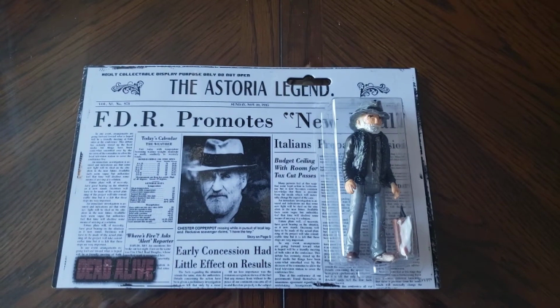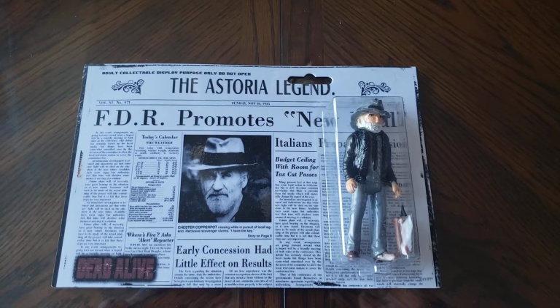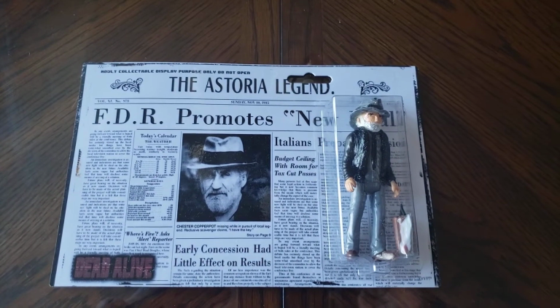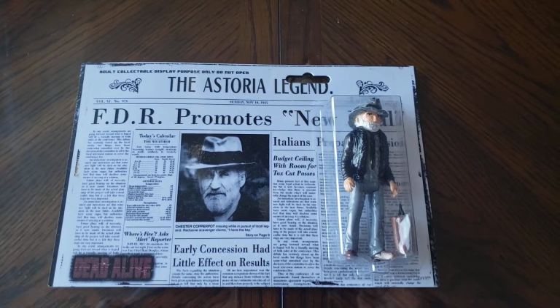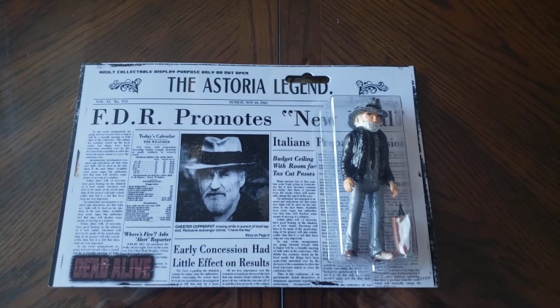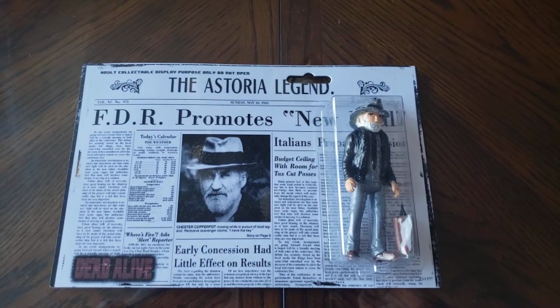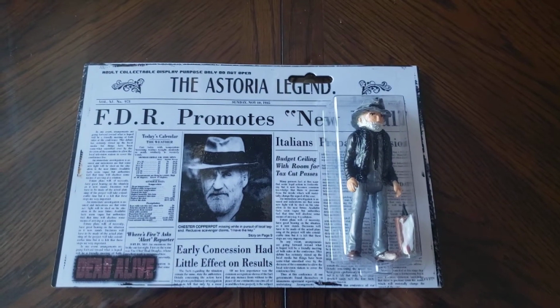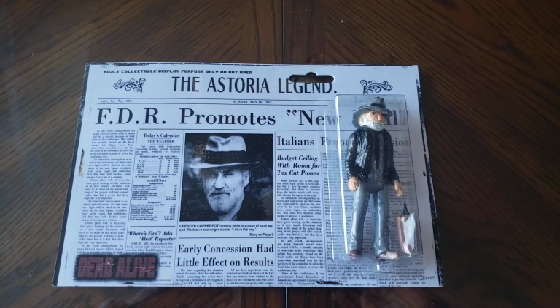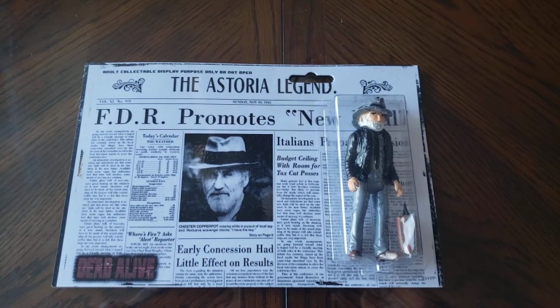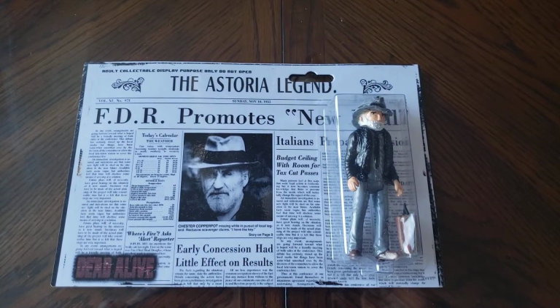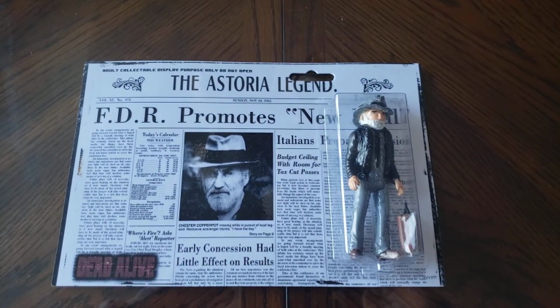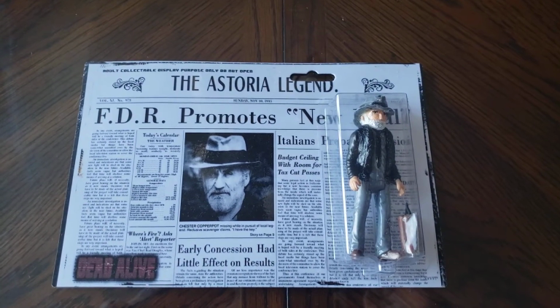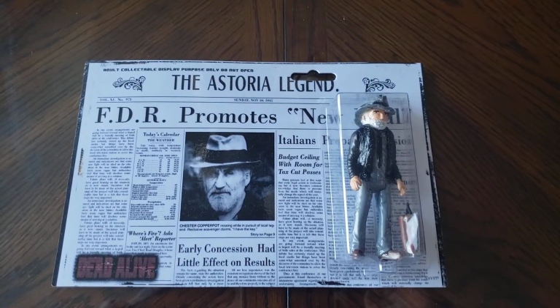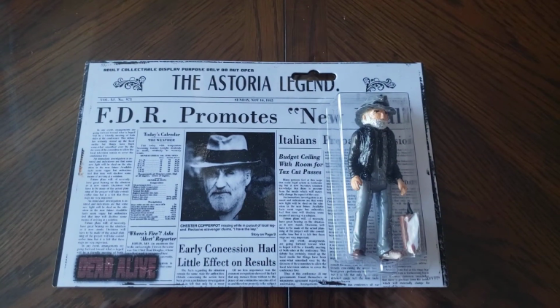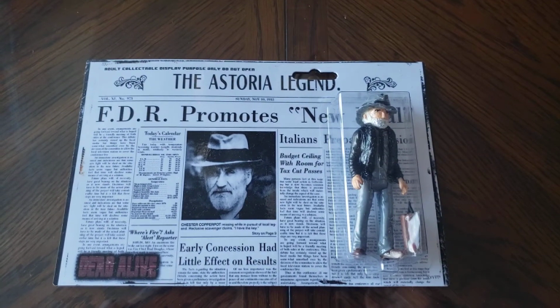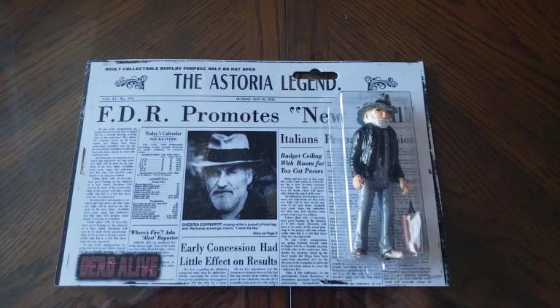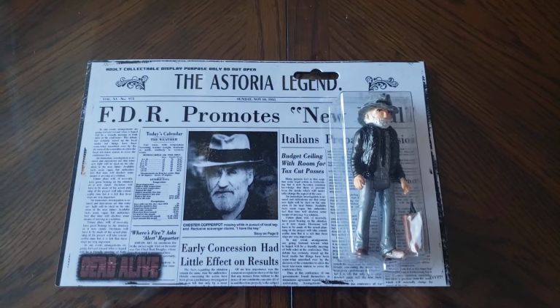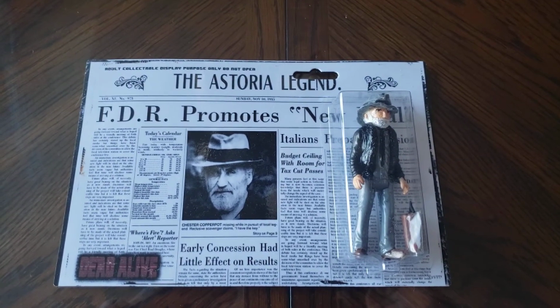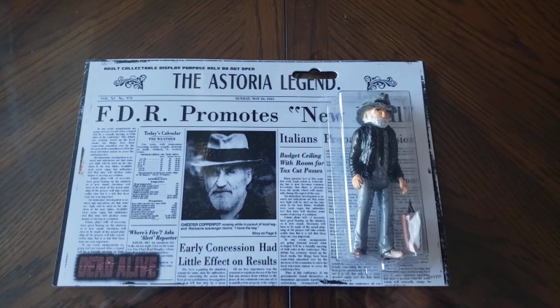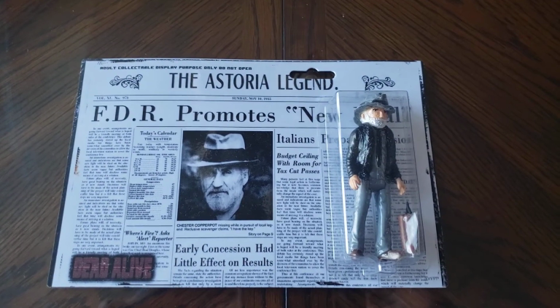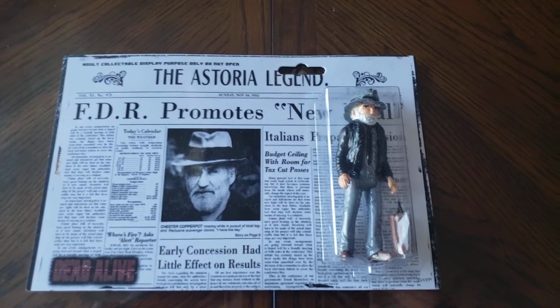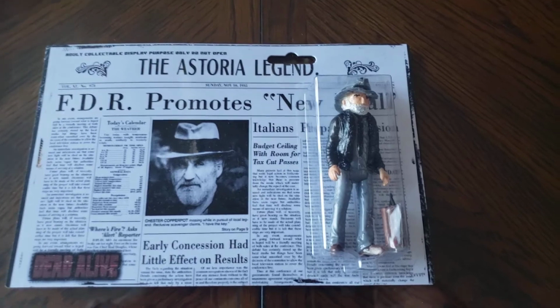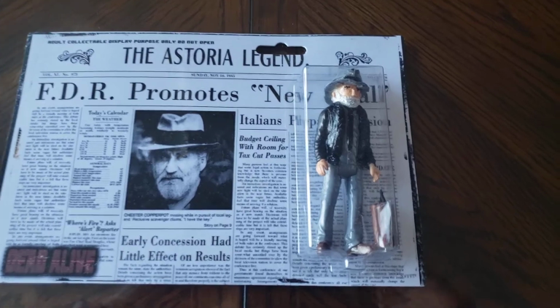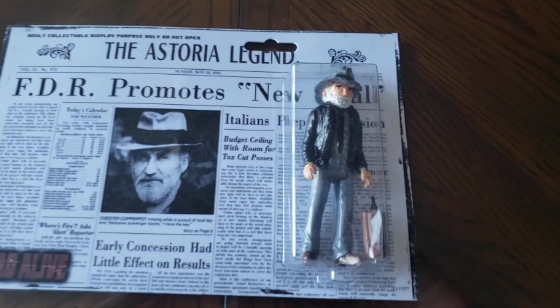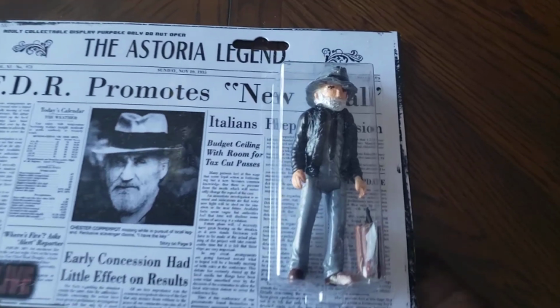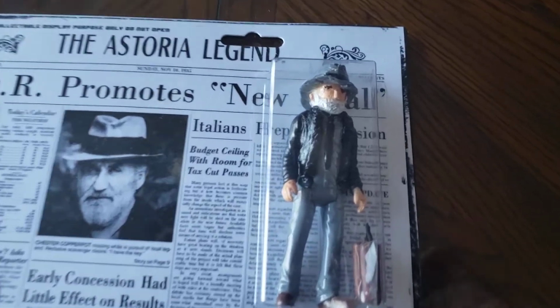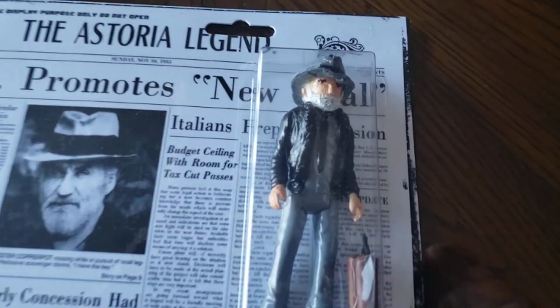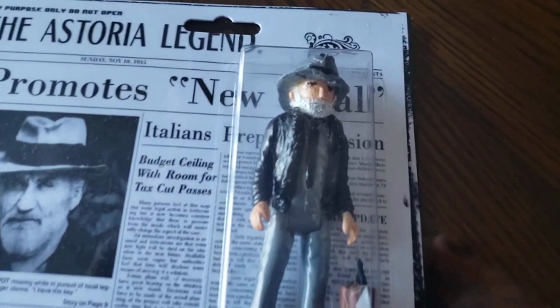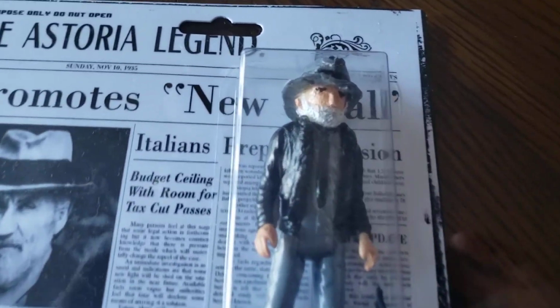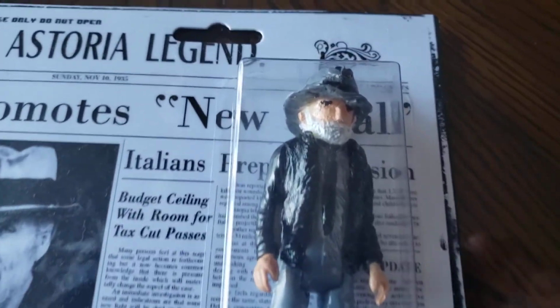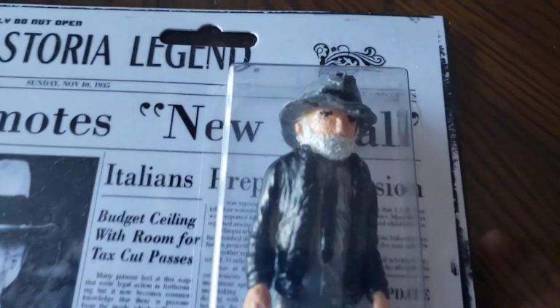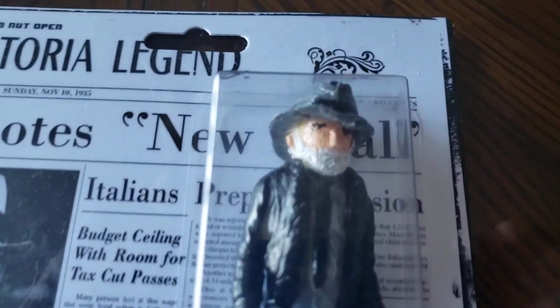Hey guys, Dave. Back with another piece of the Goonies collection. This time I have my Chester Copperpot action figure.